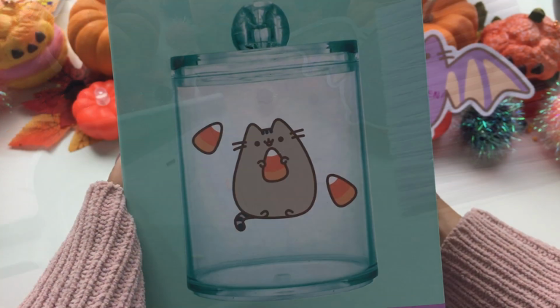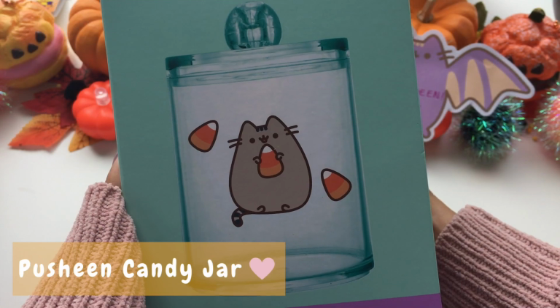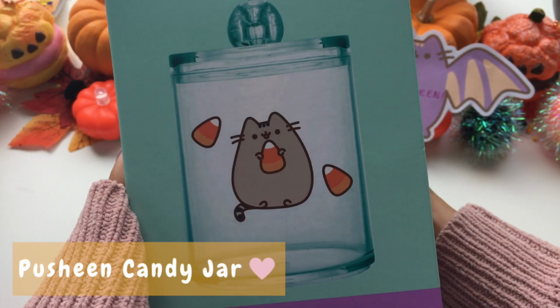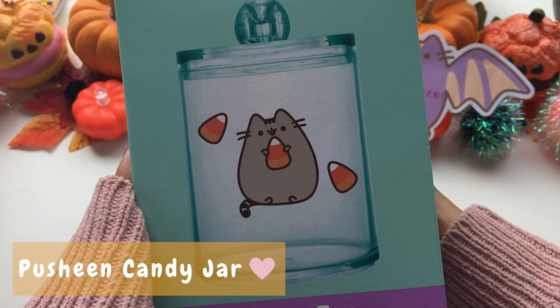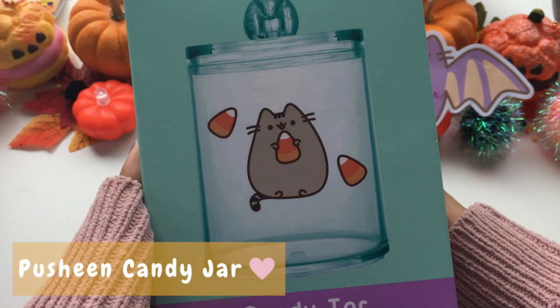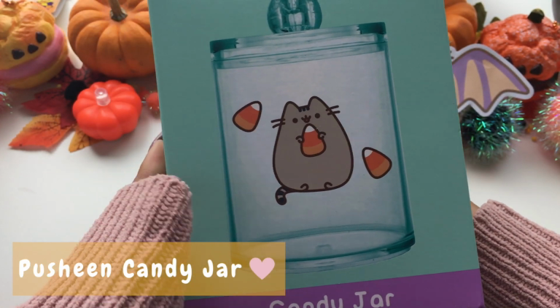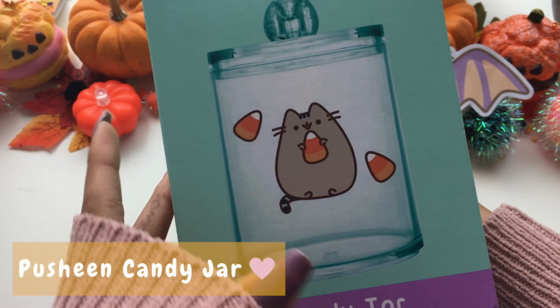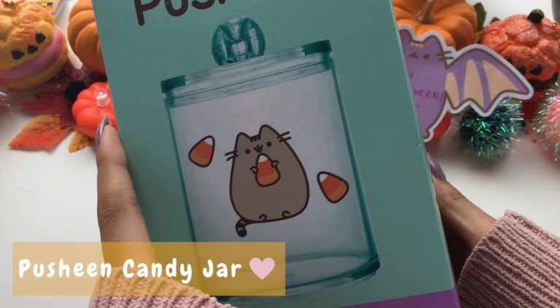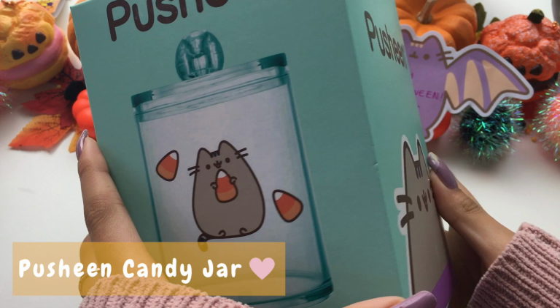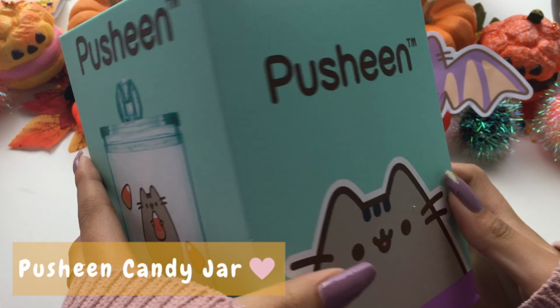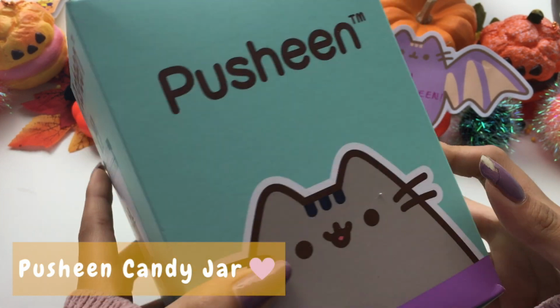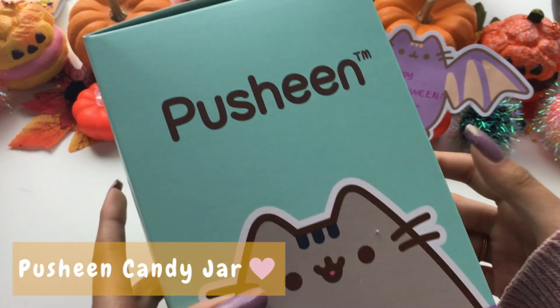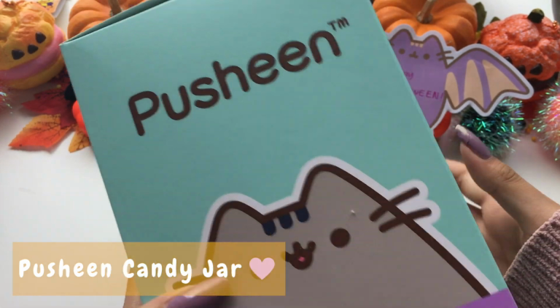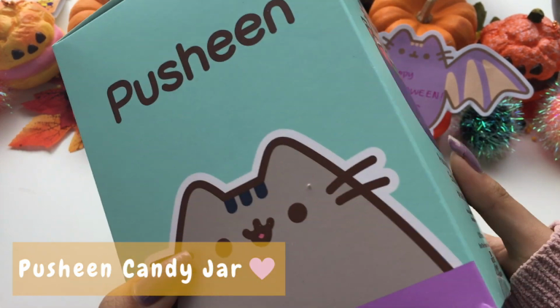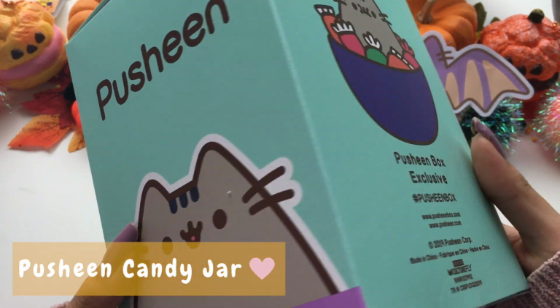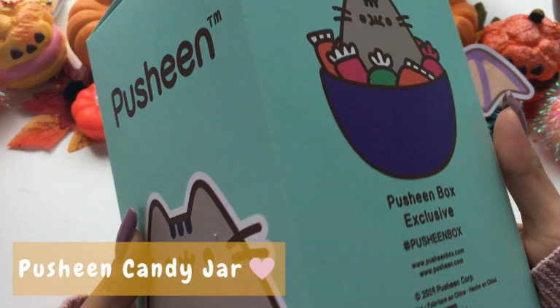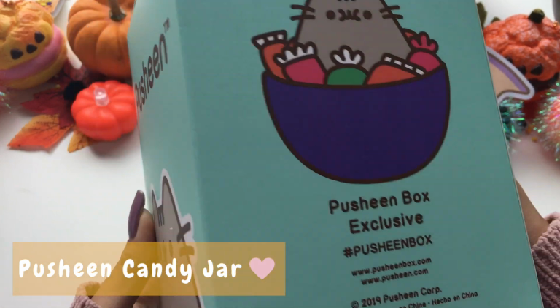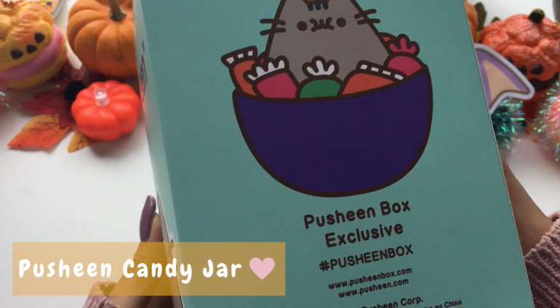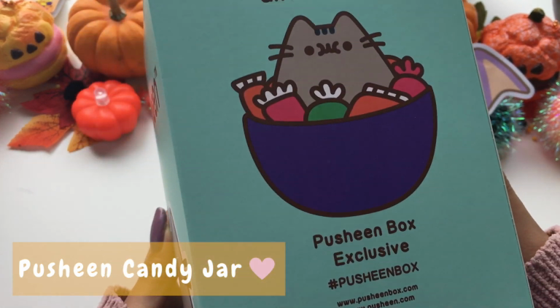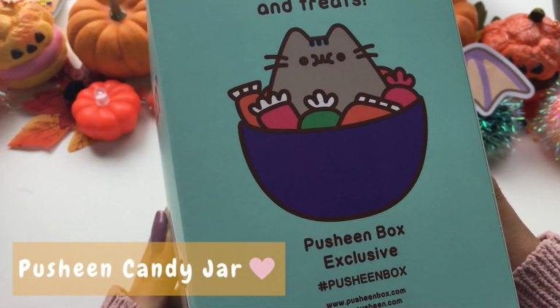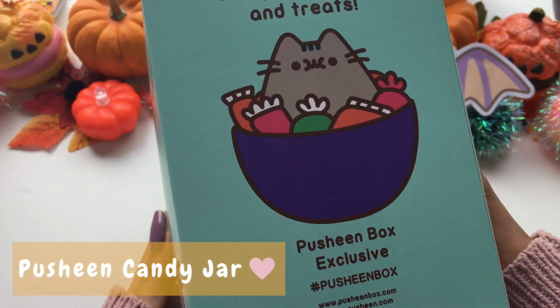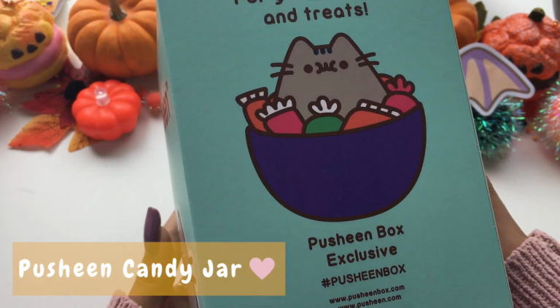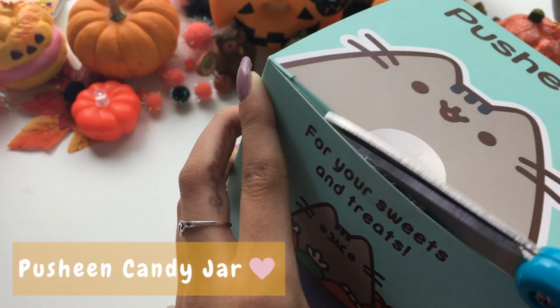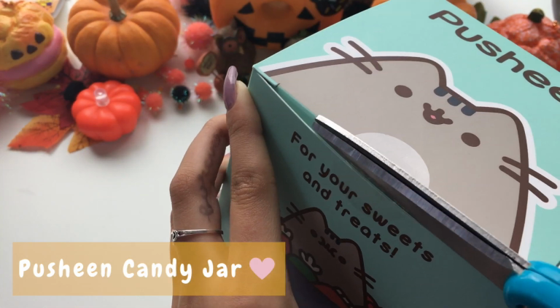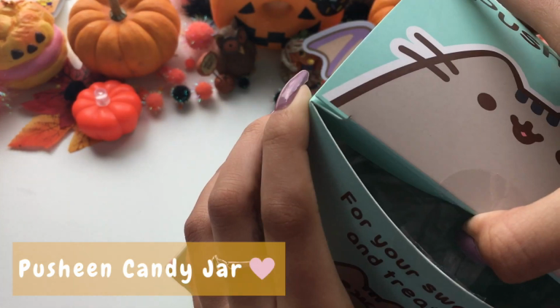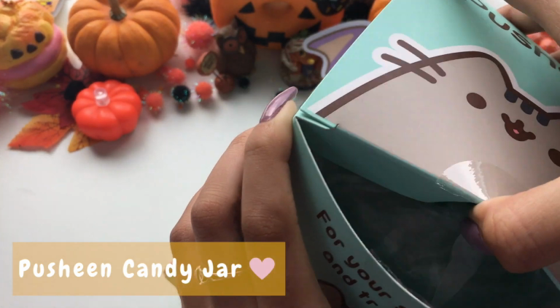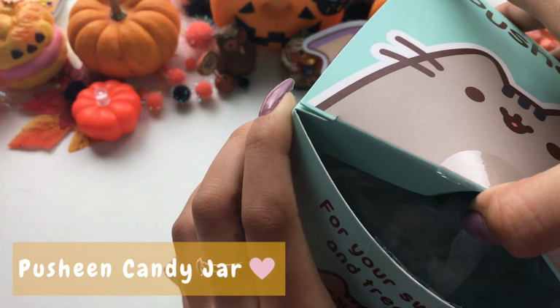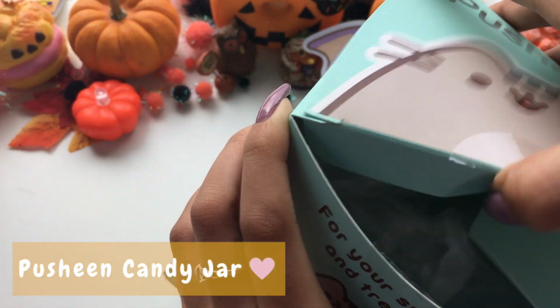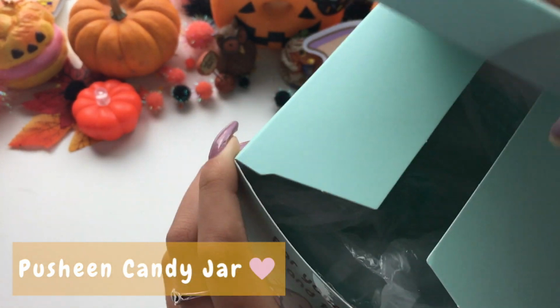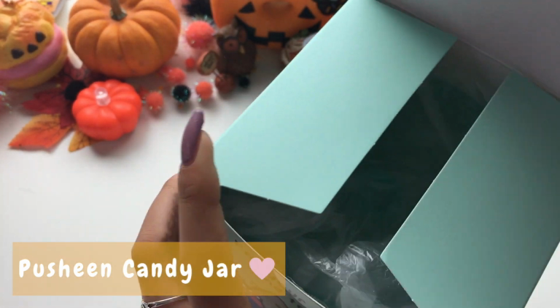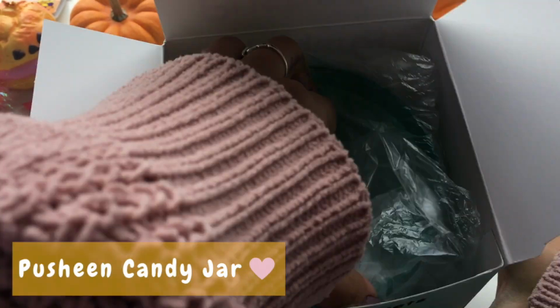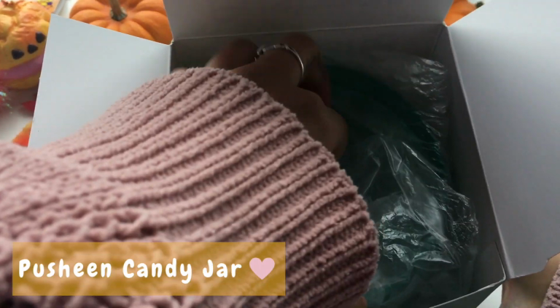We also received a Pusheen candy jar. It is a very cute blue color and has an adorable Pusheen design on the front.